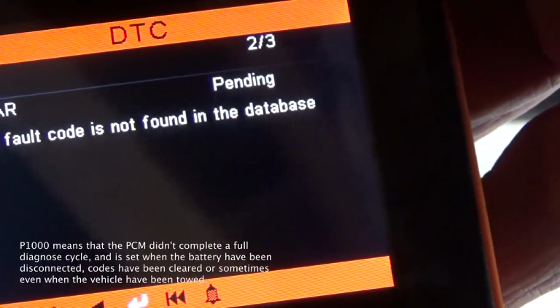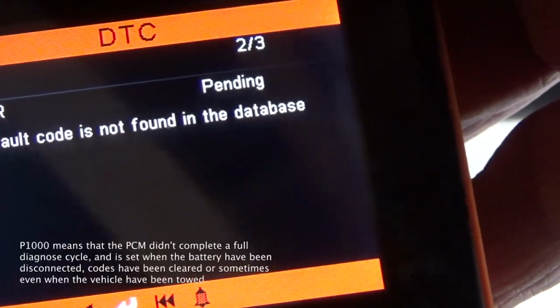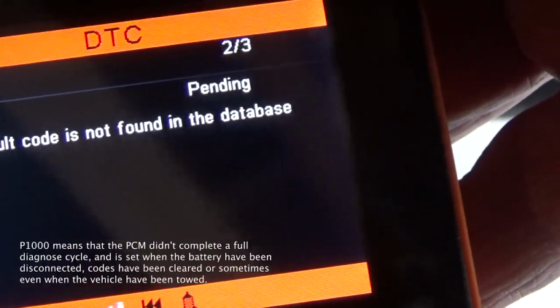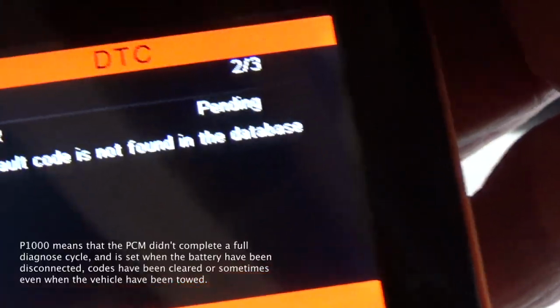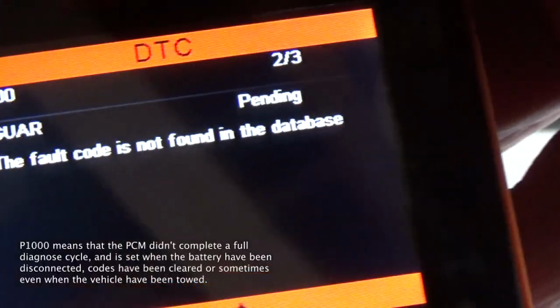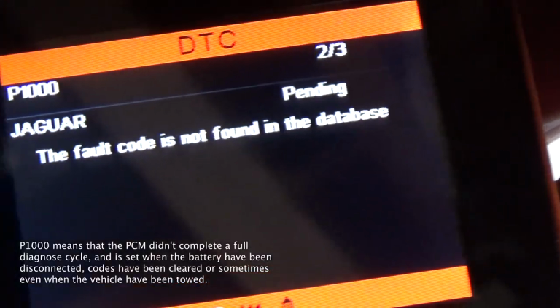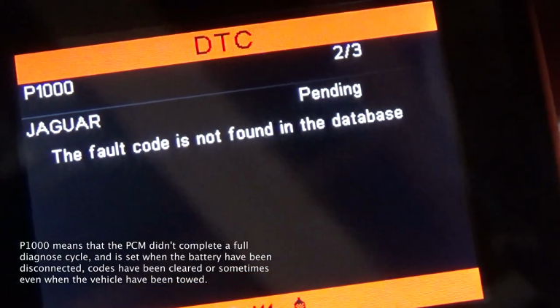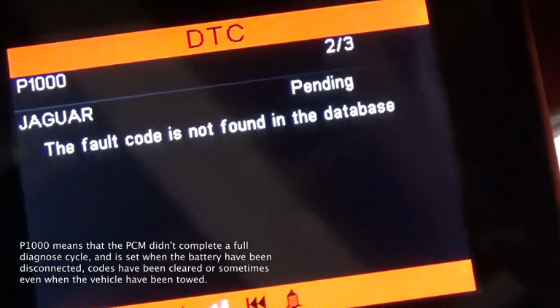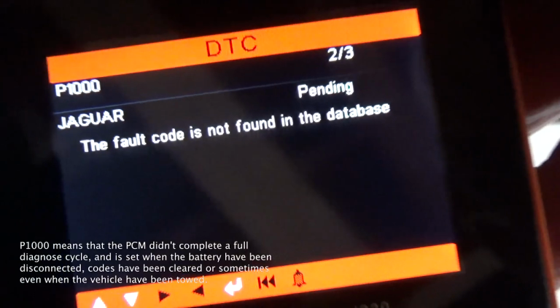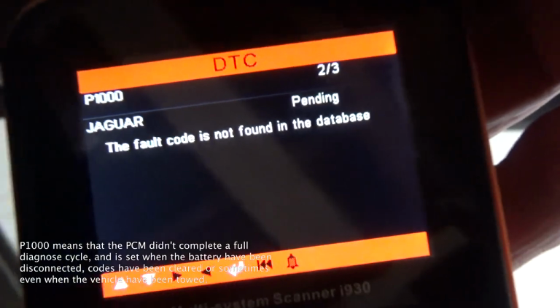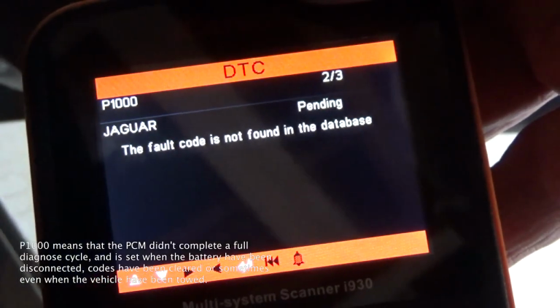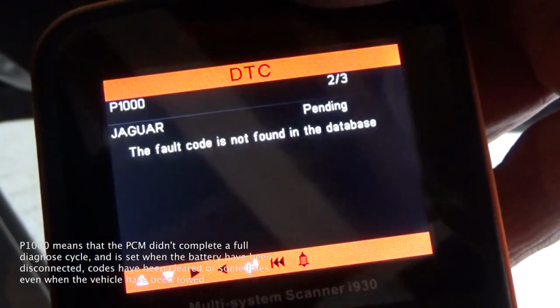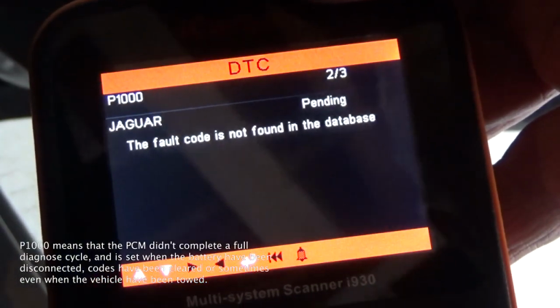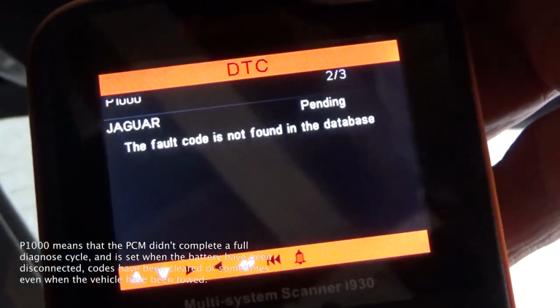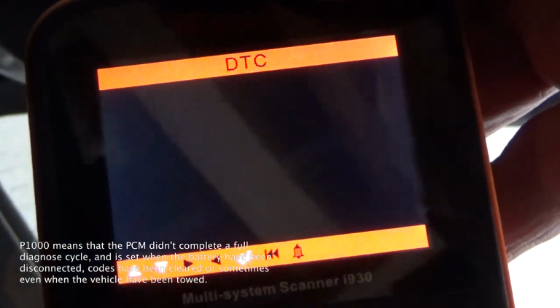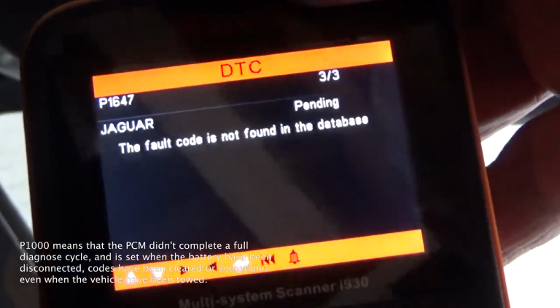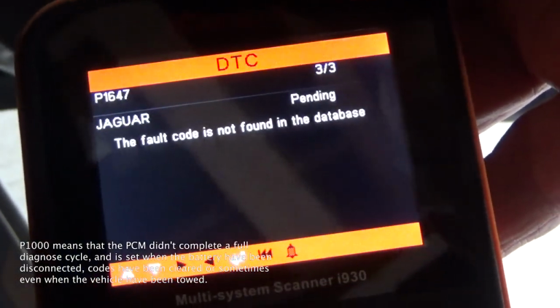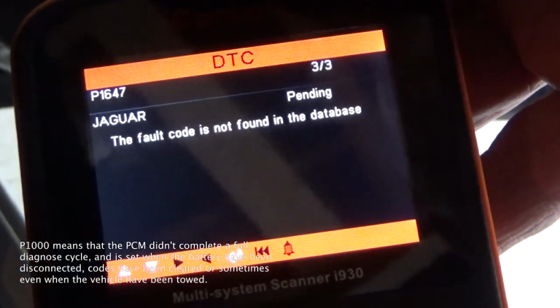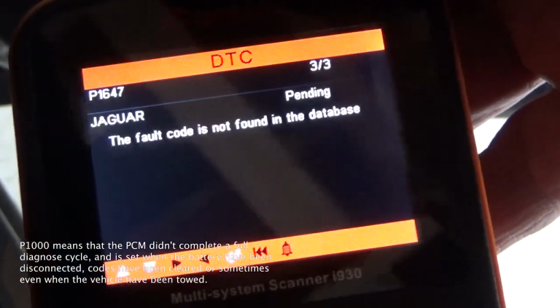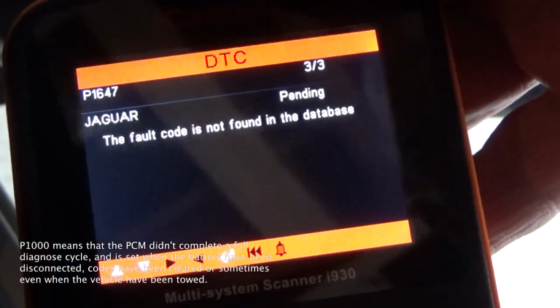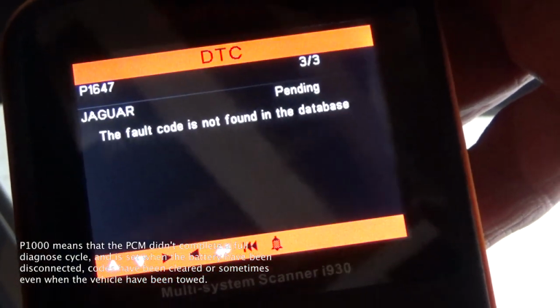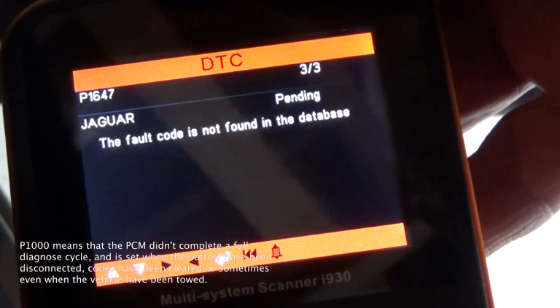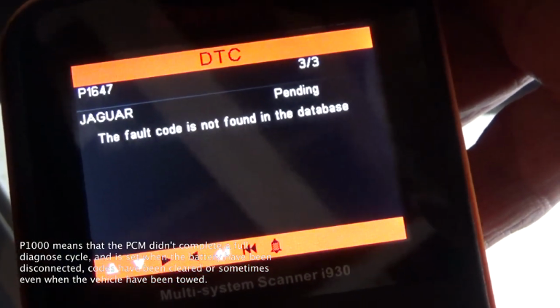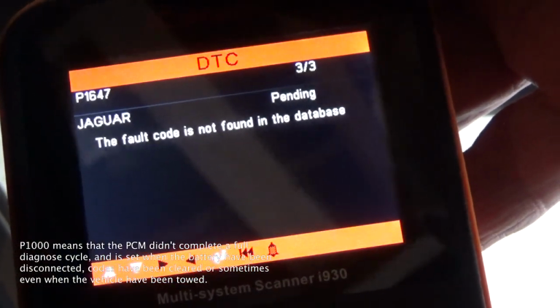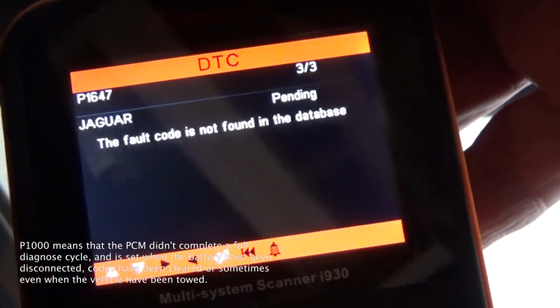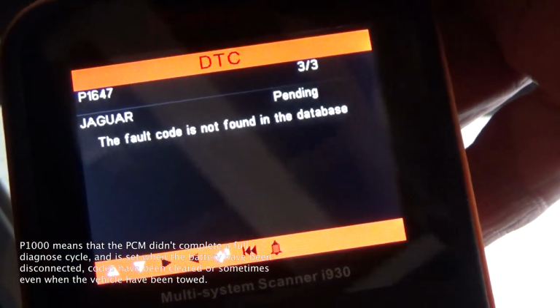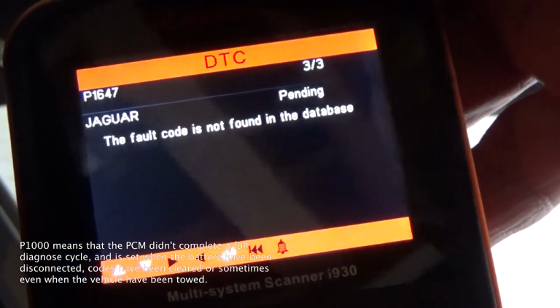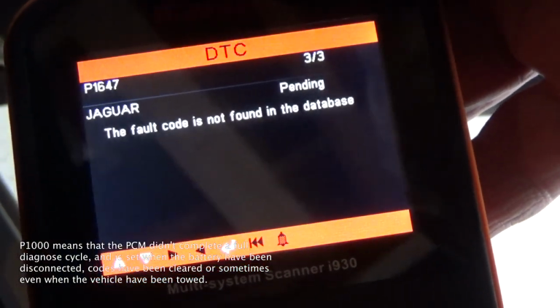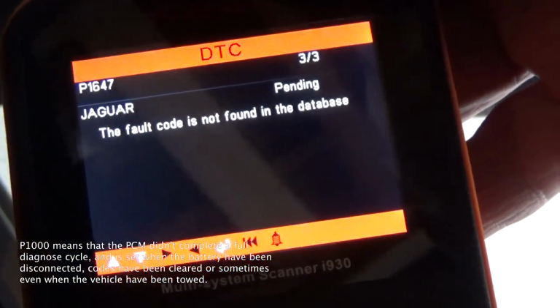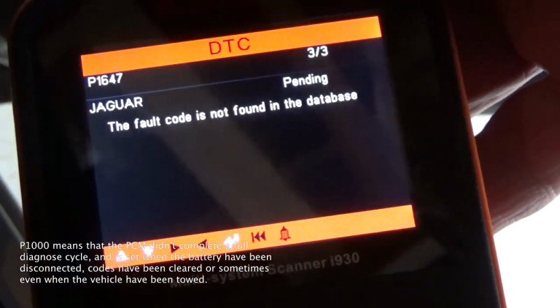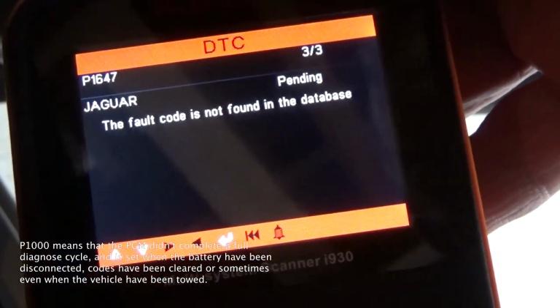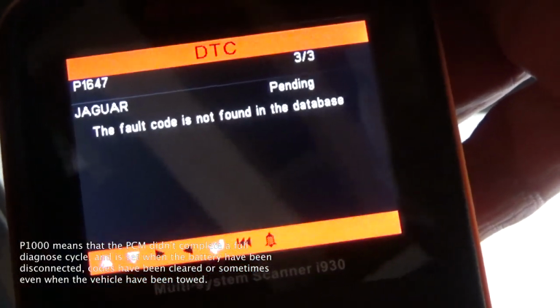P100, that's 1000. P167, so that's for the other side.